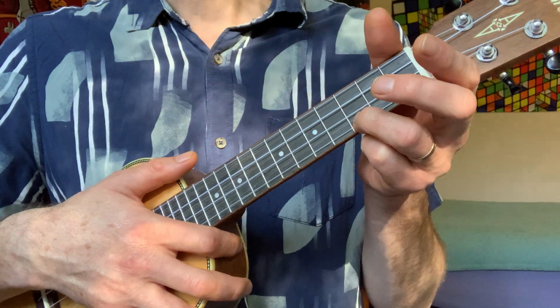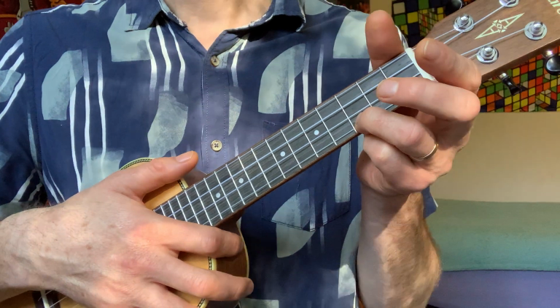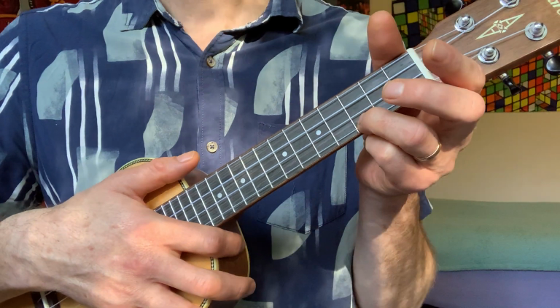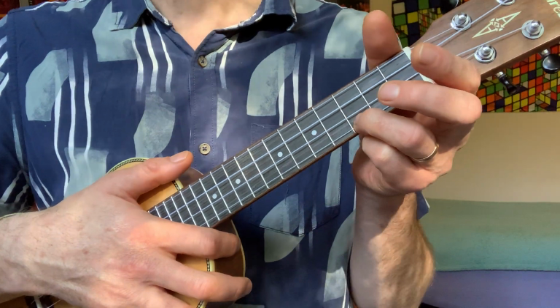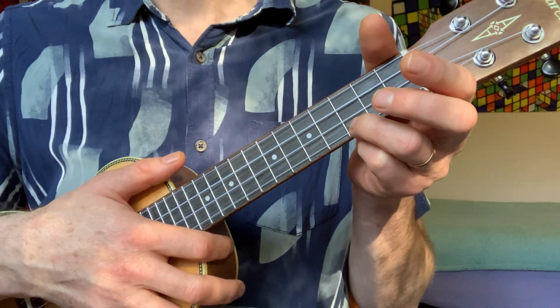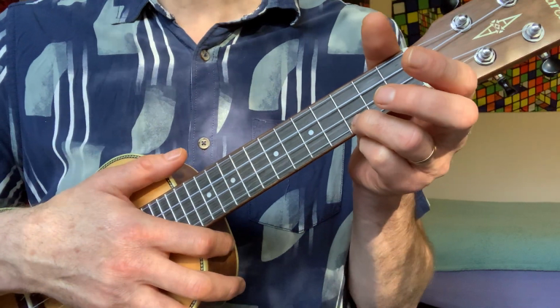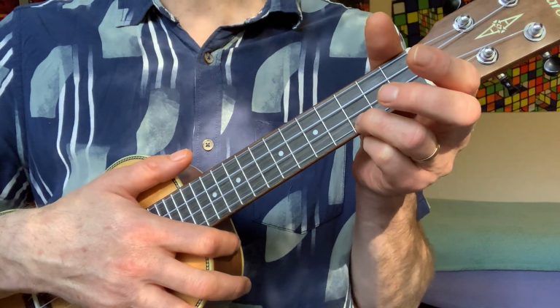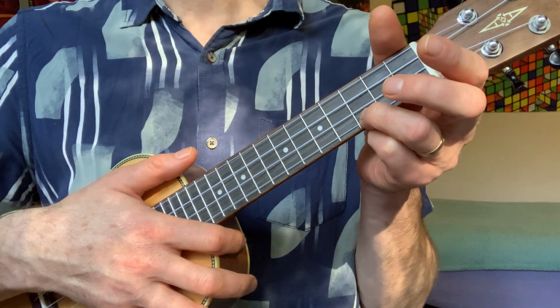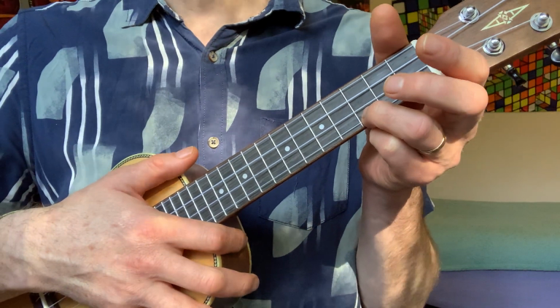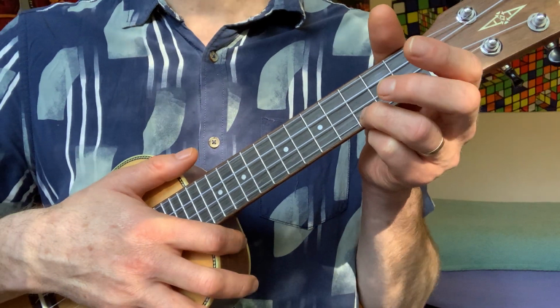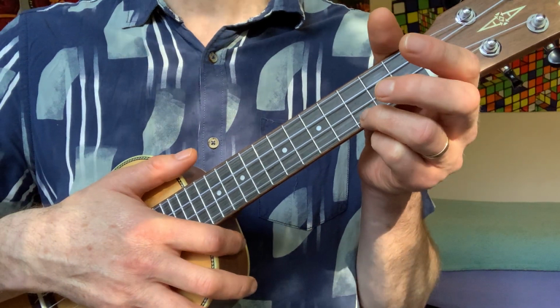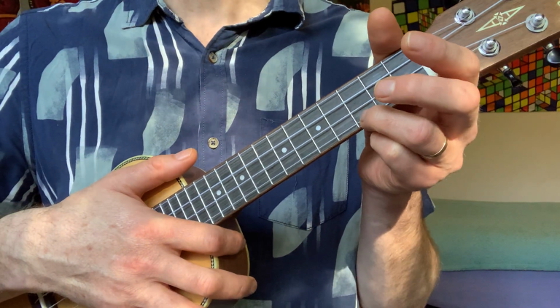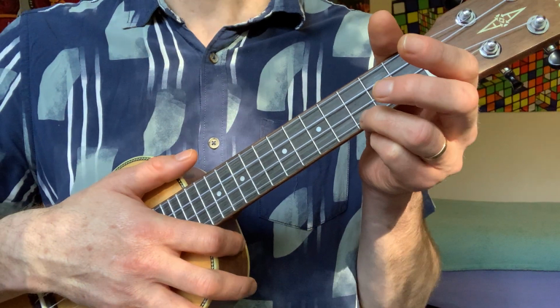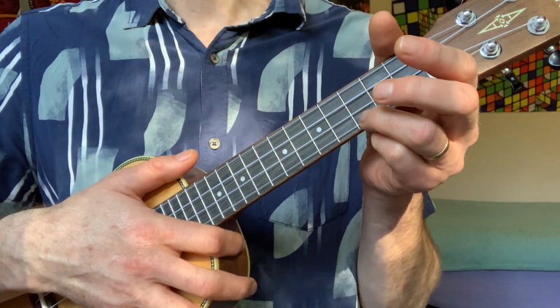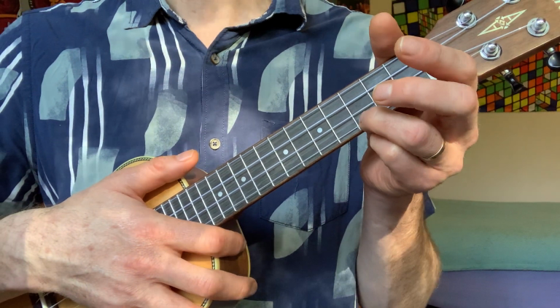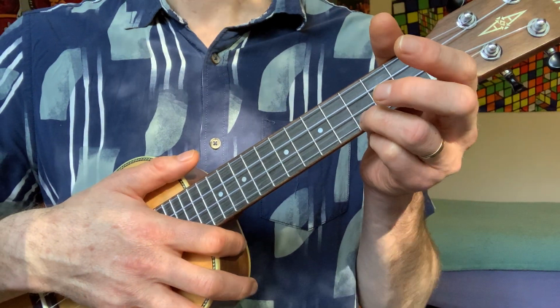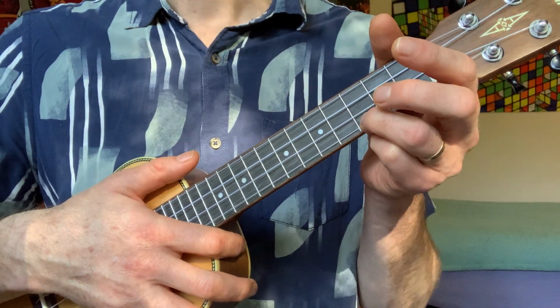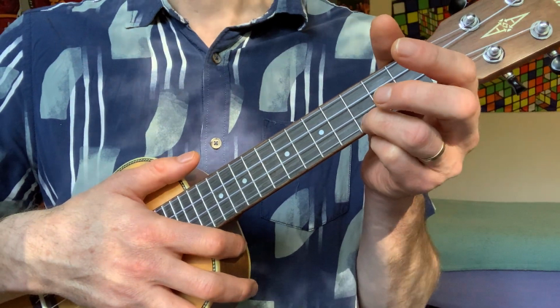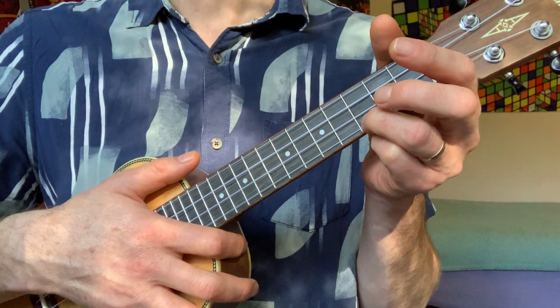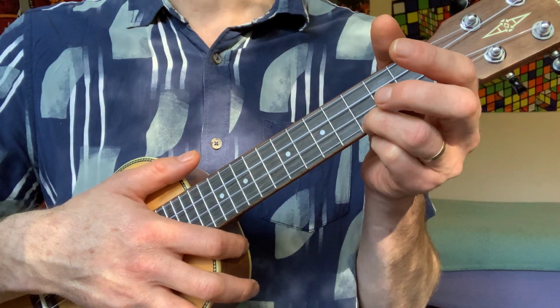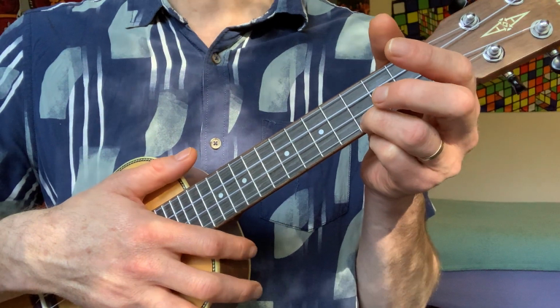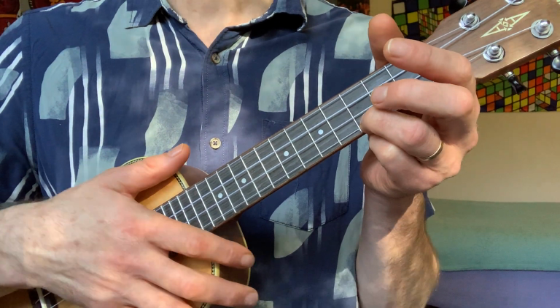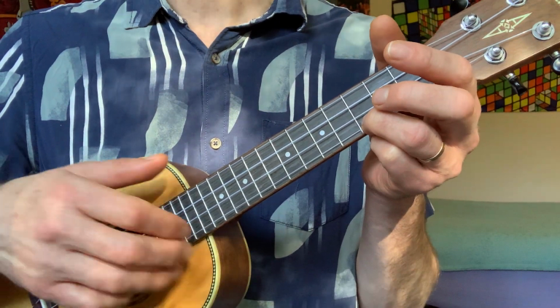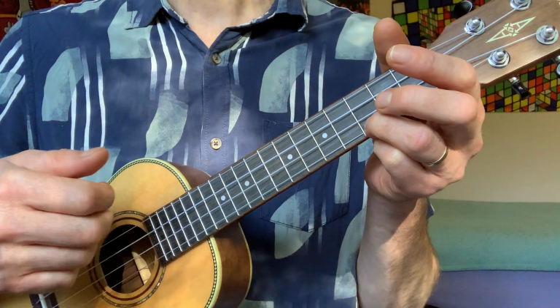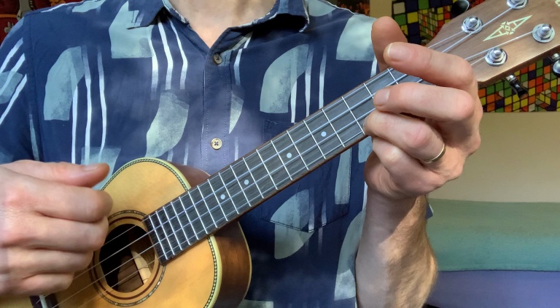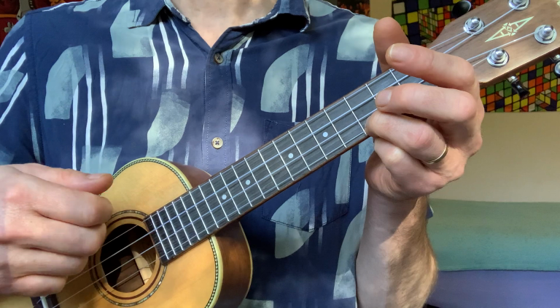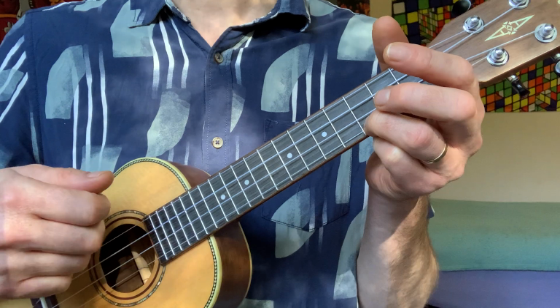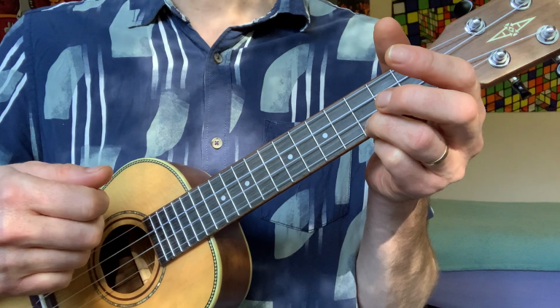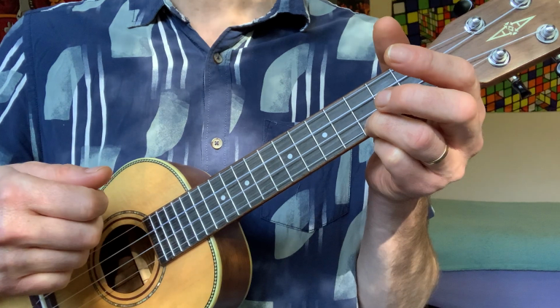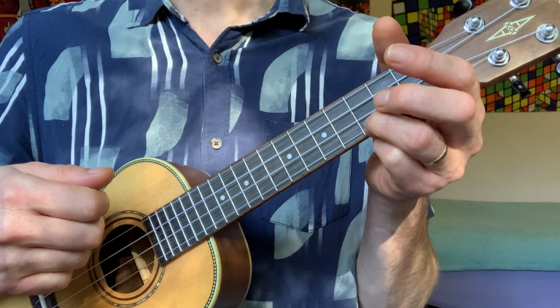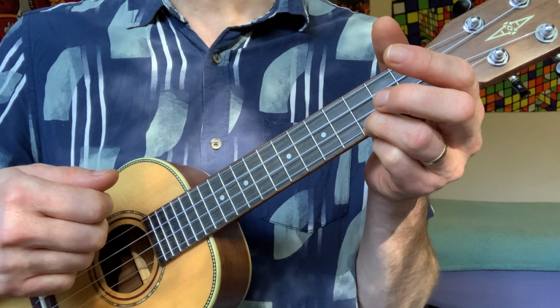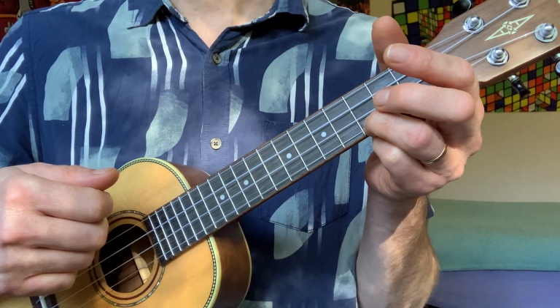And that is a C chord. Now it's the same with the right hand.